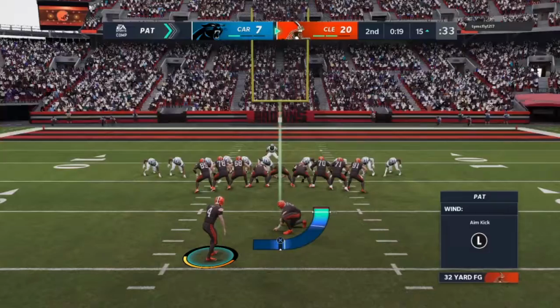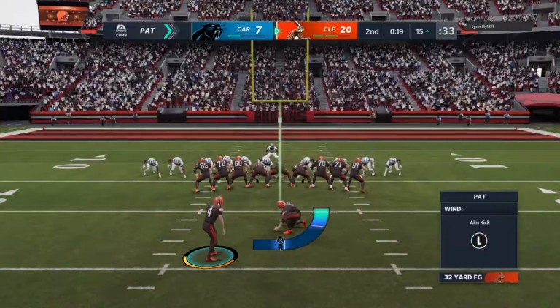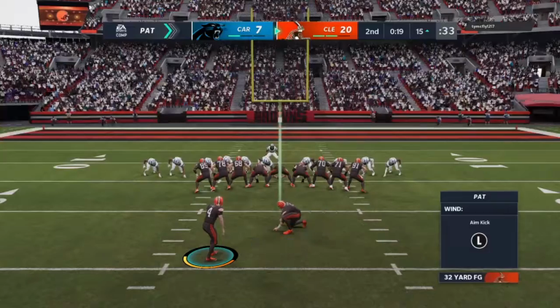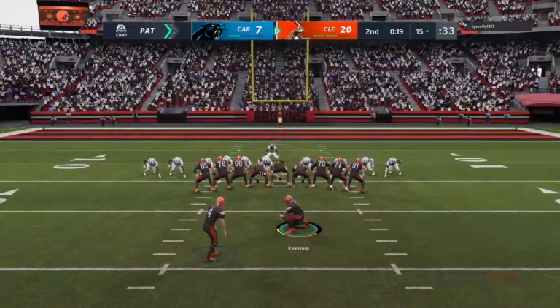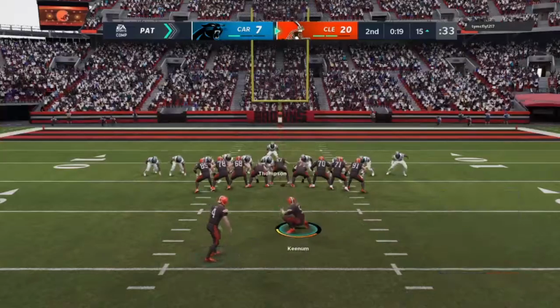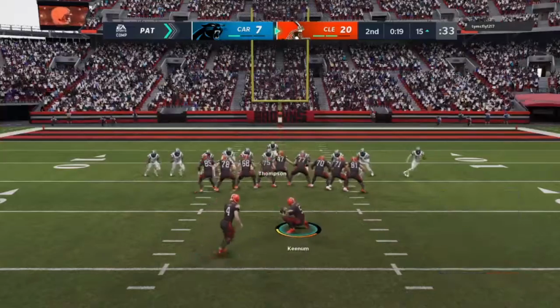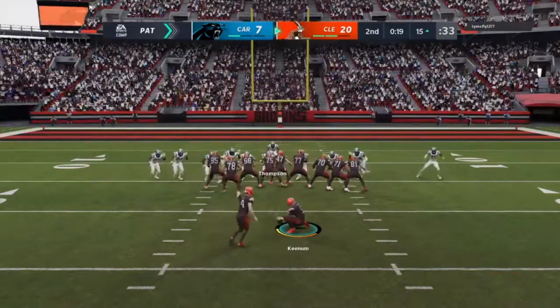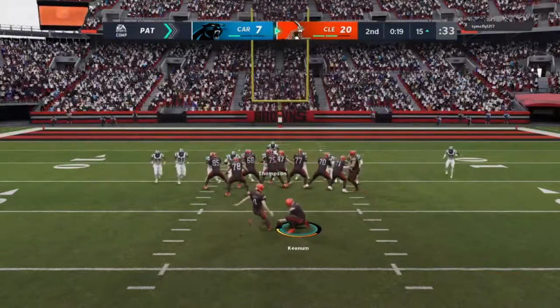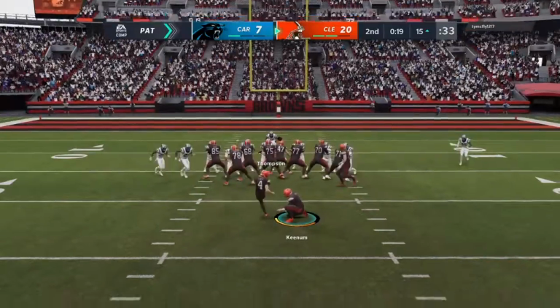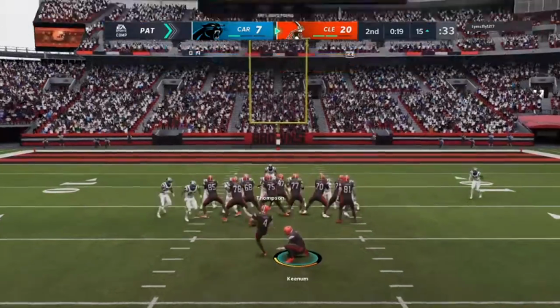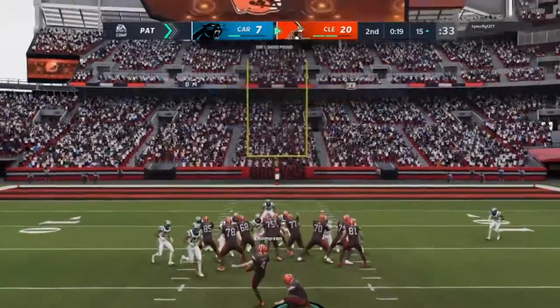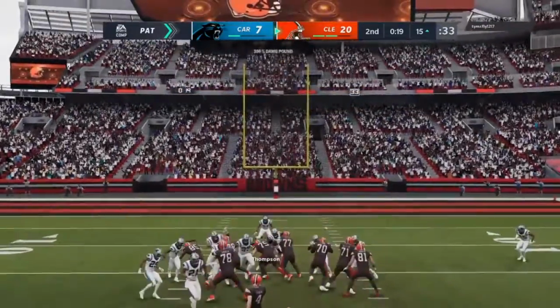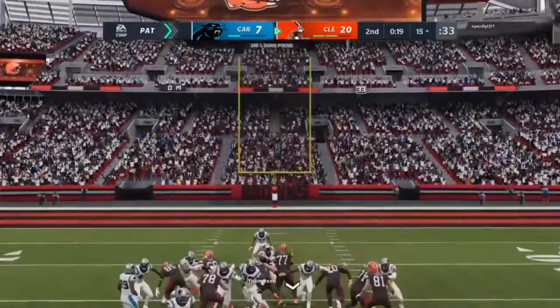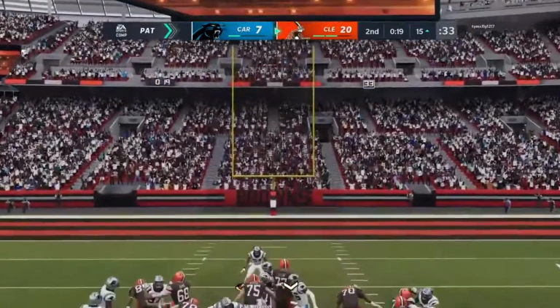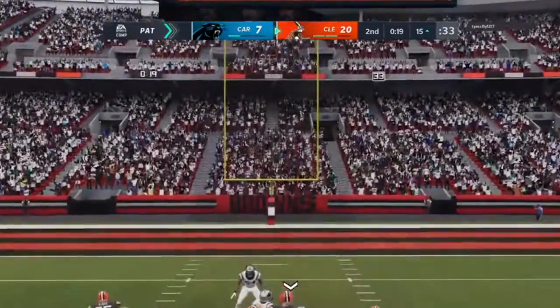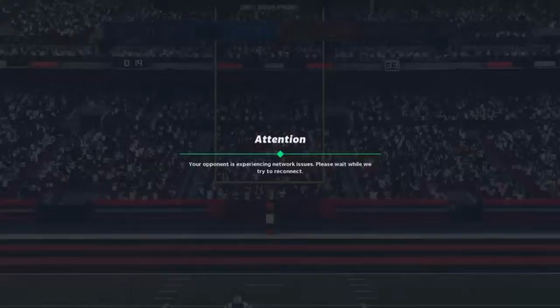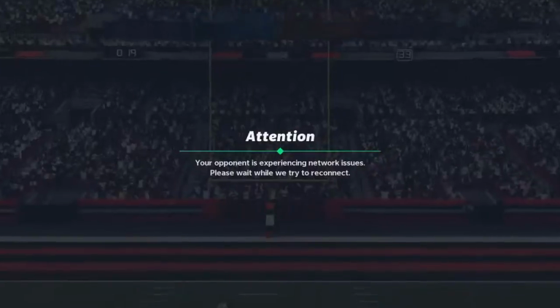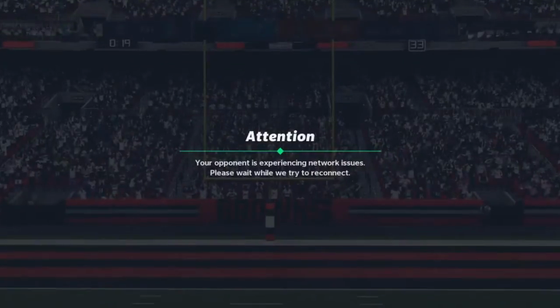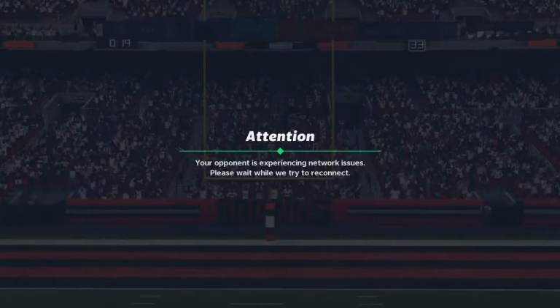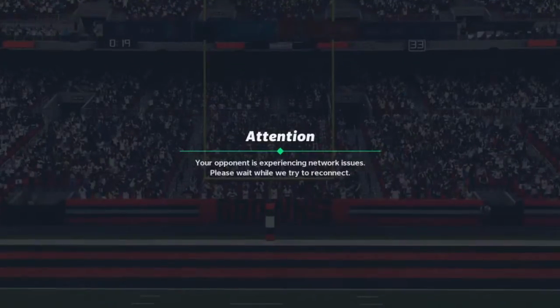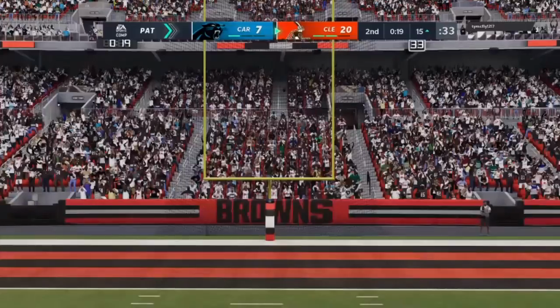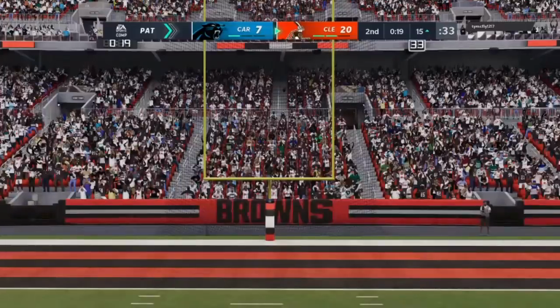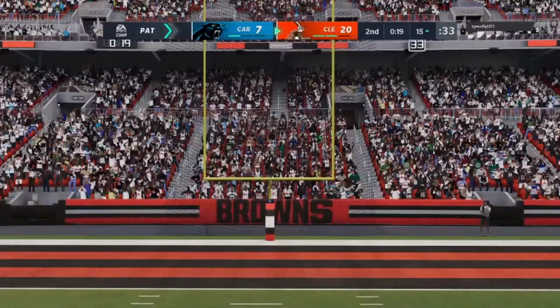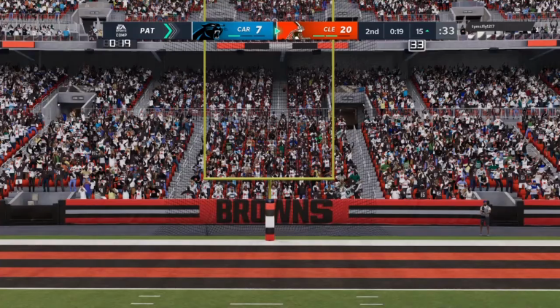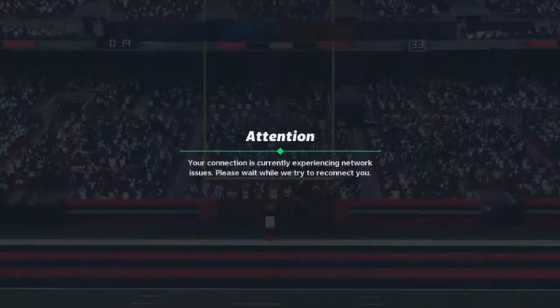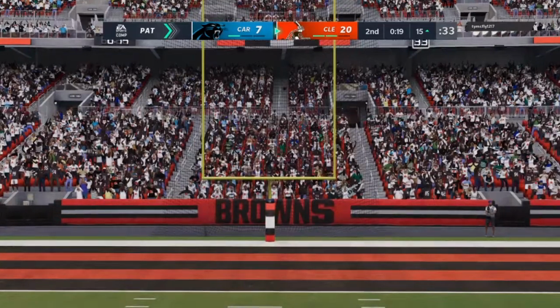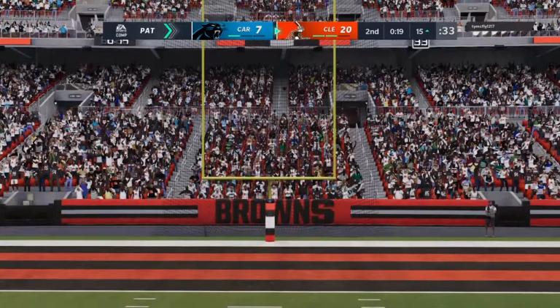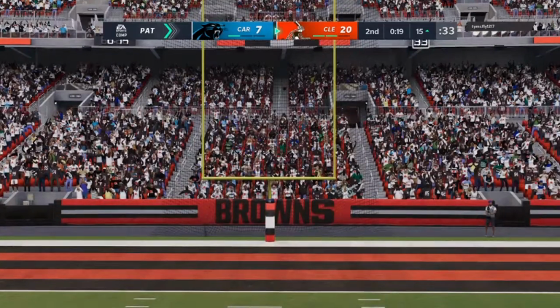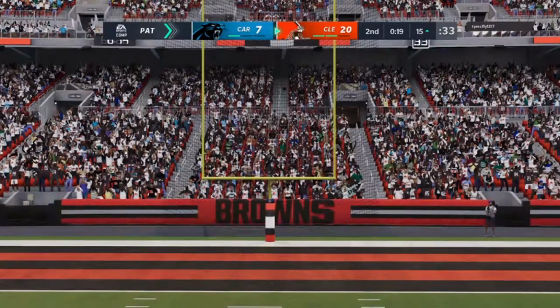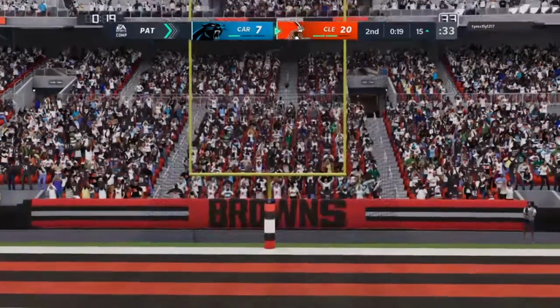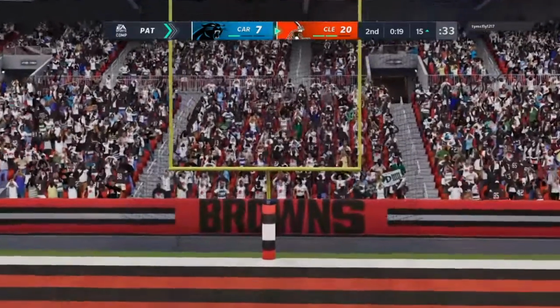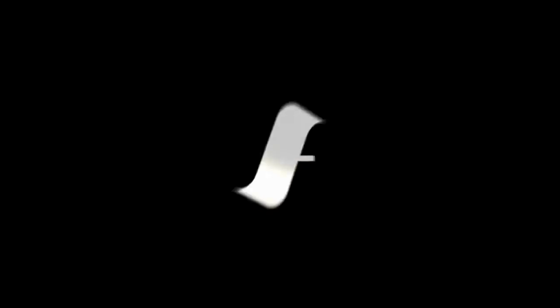Simple math here in the first half — the Browns have had three drives offensively and have scored every single time, and they've got the lead.